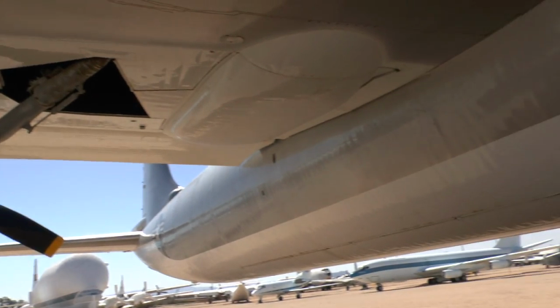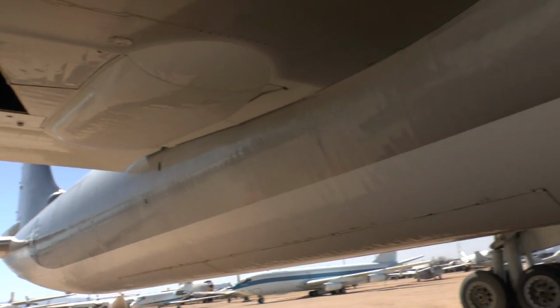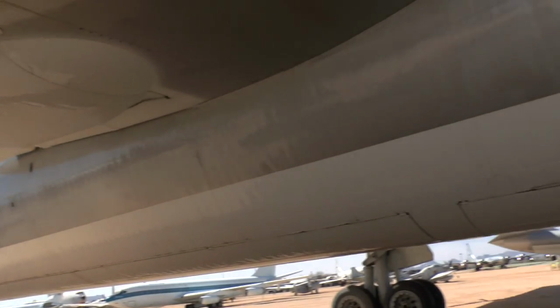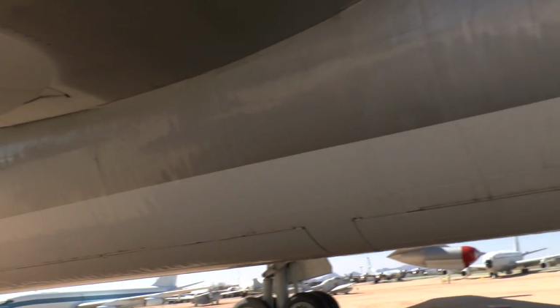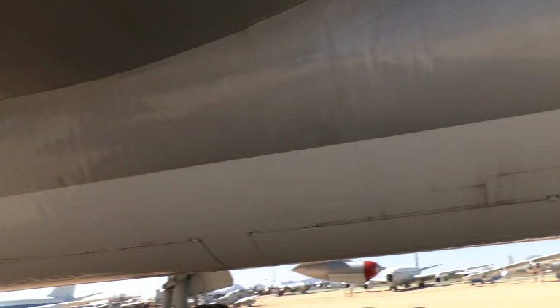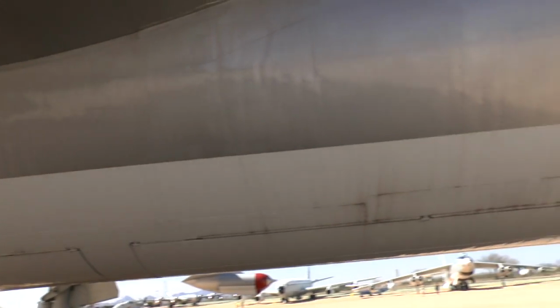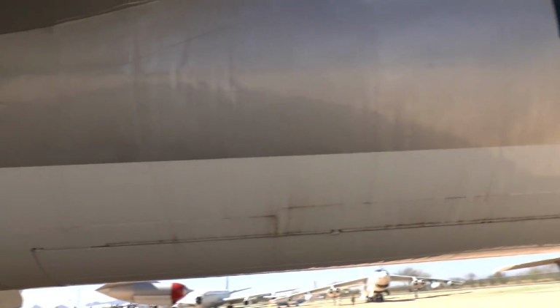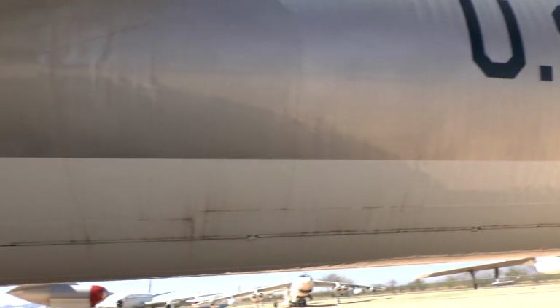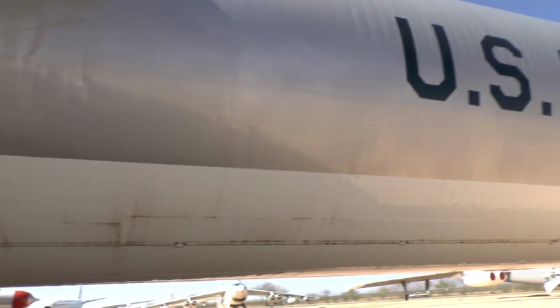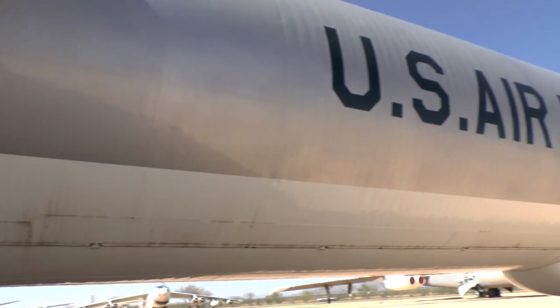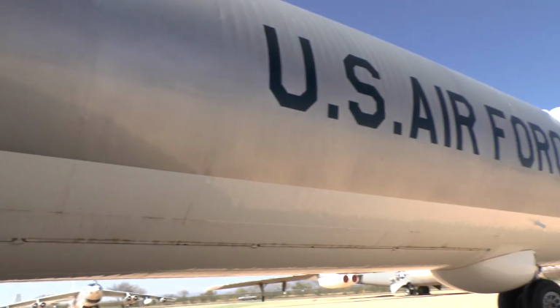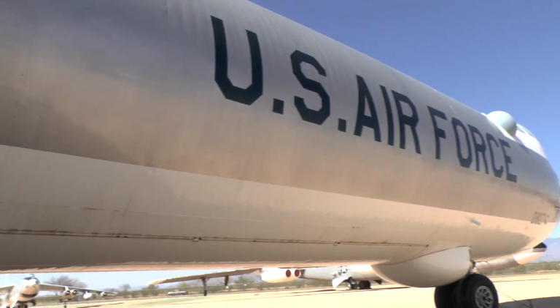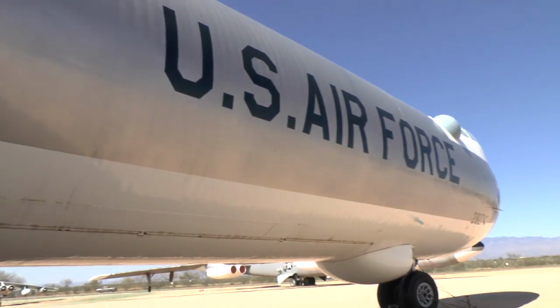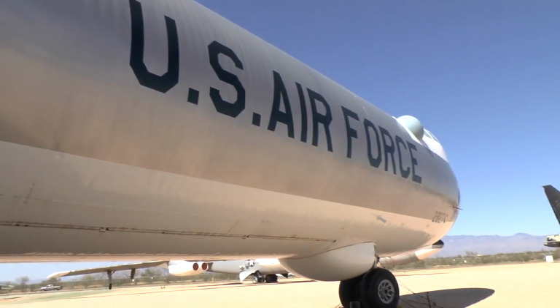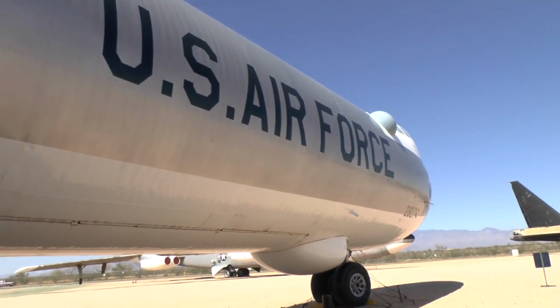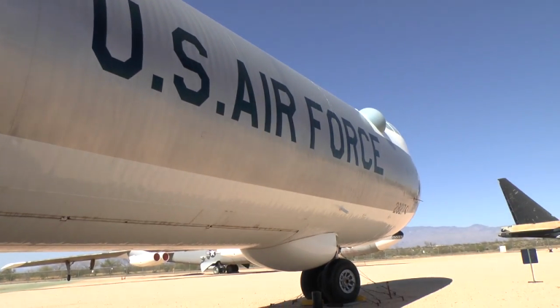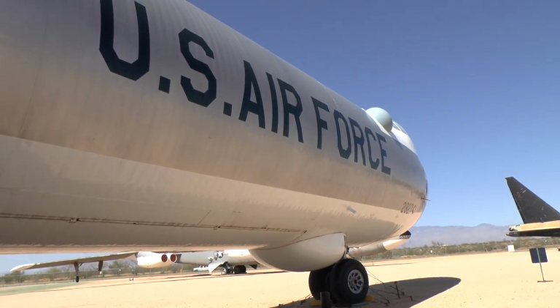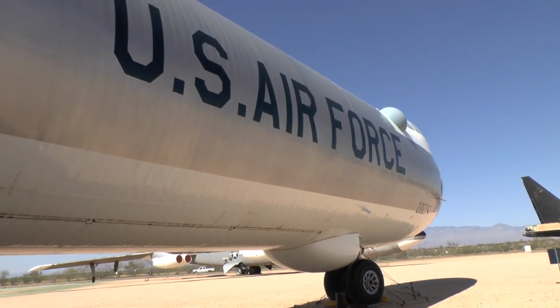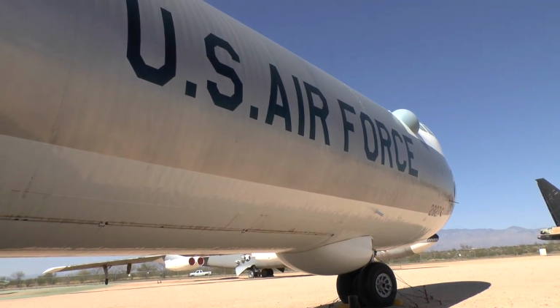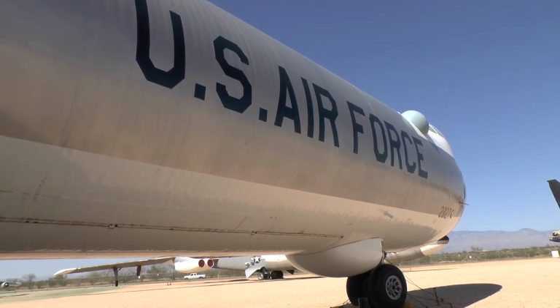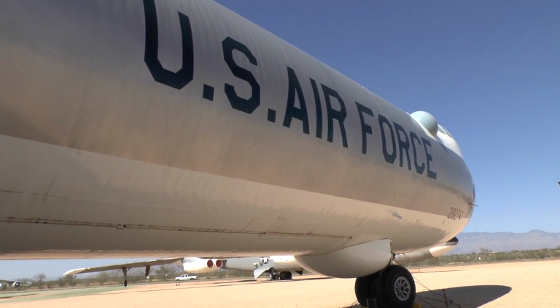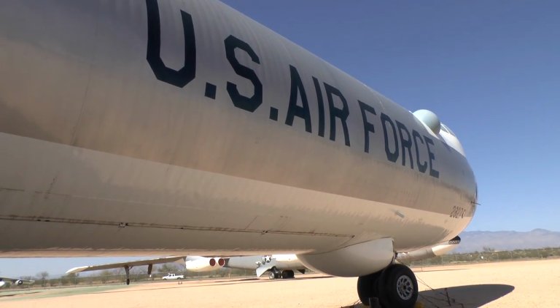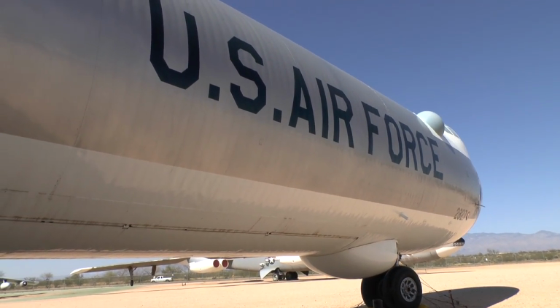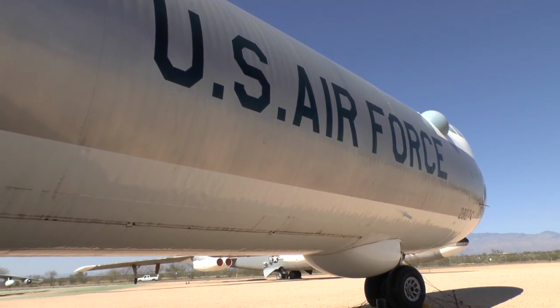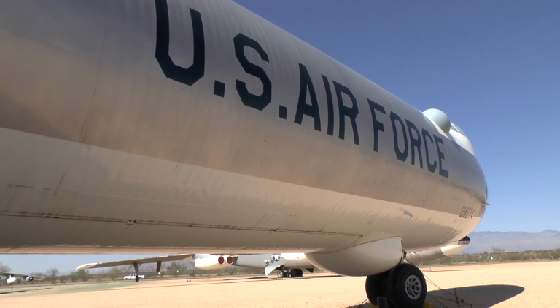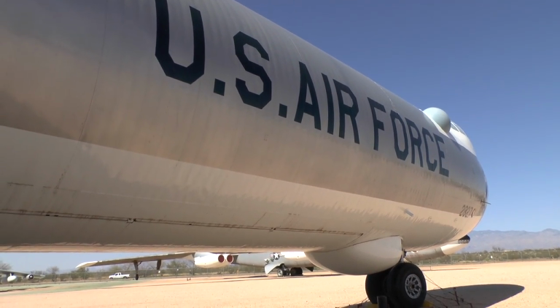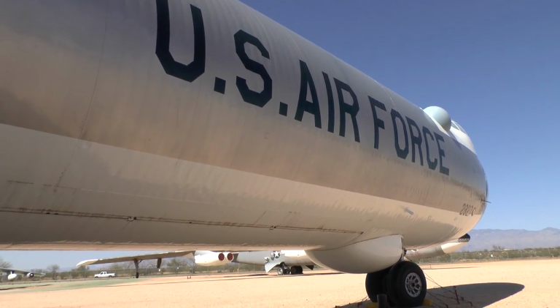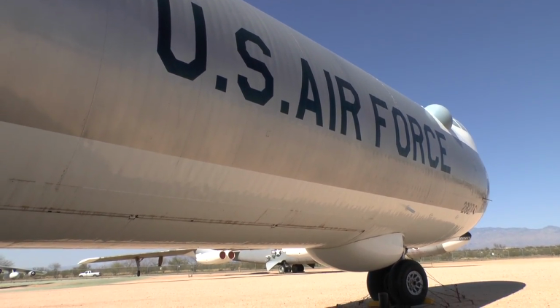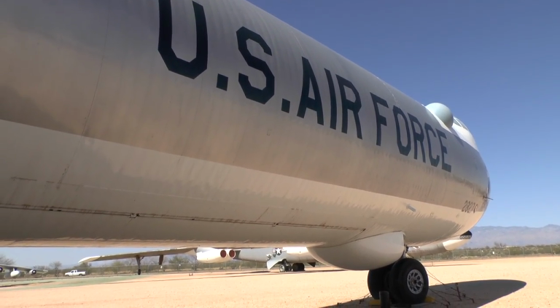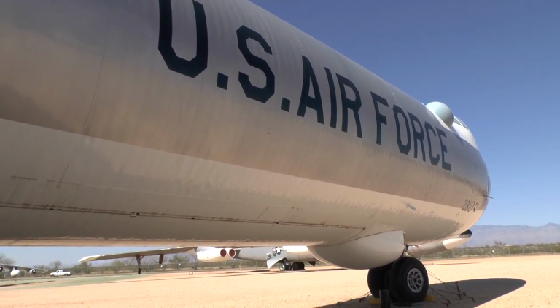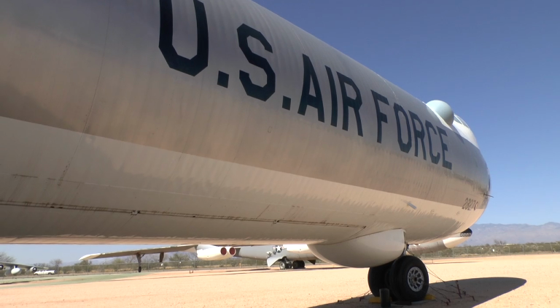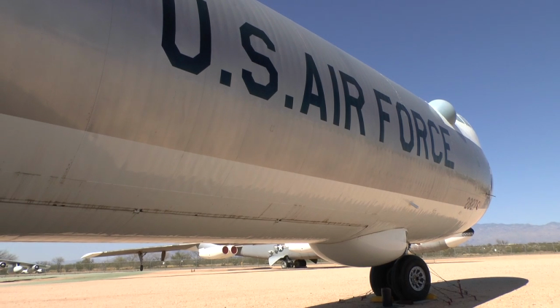So that's the B-36, and we're going to look at some more aircraft.